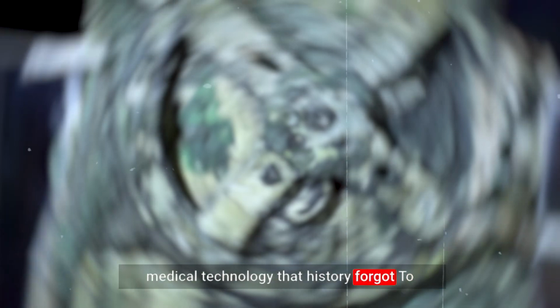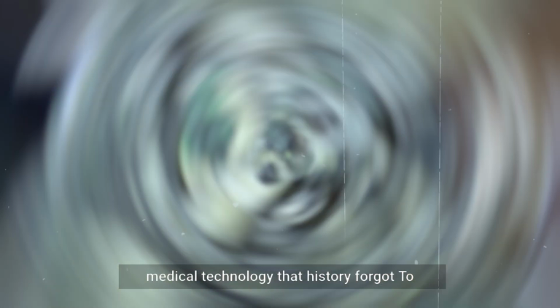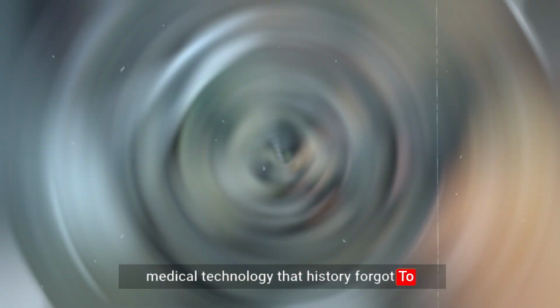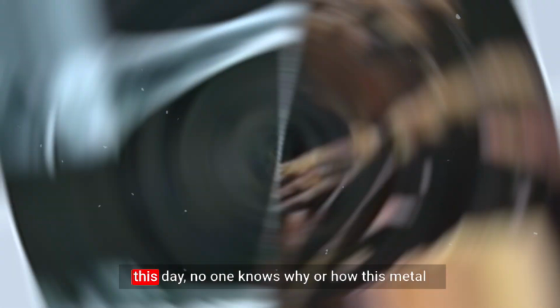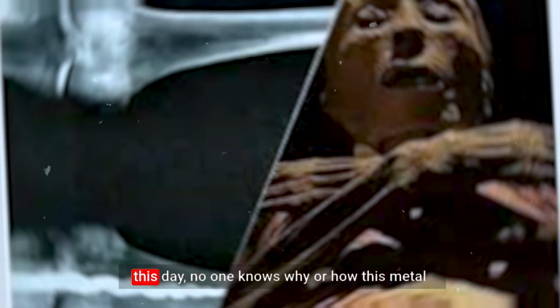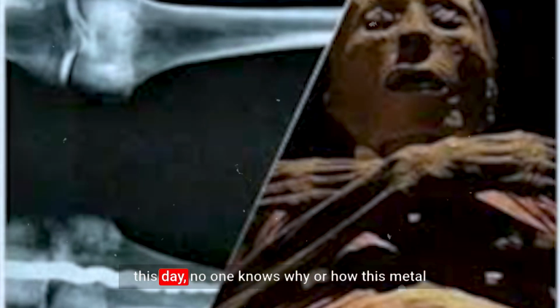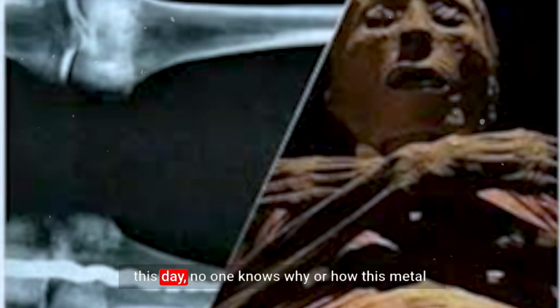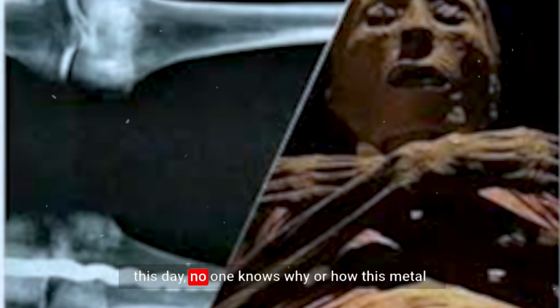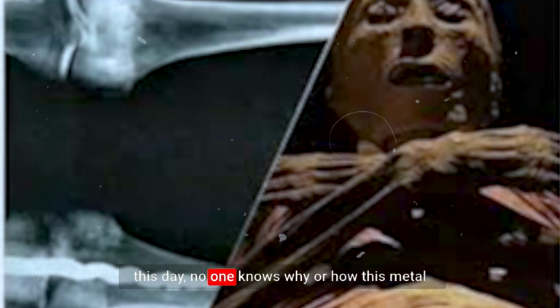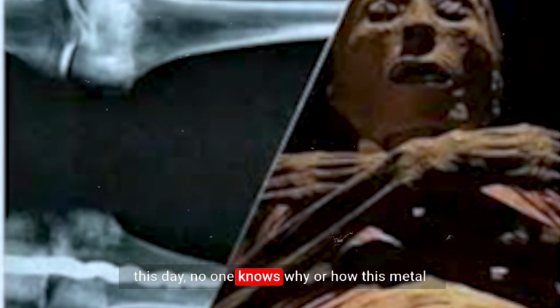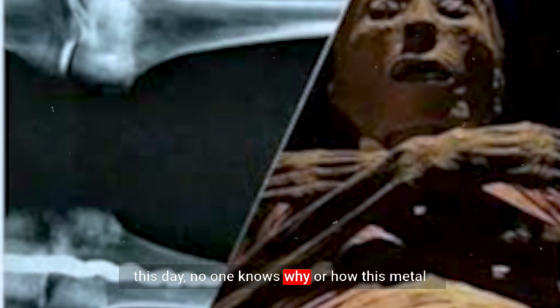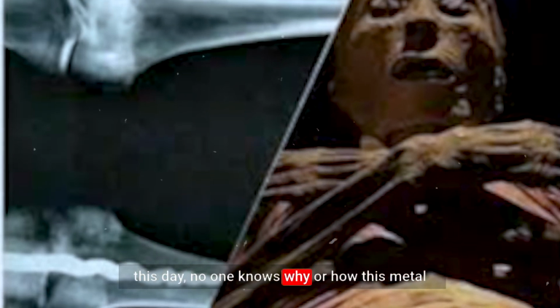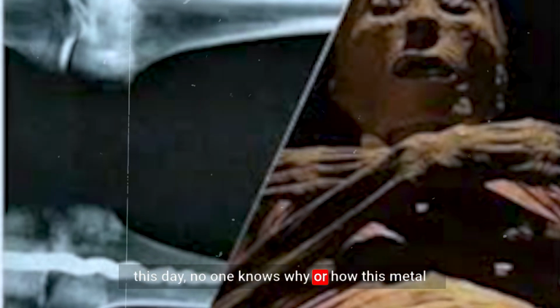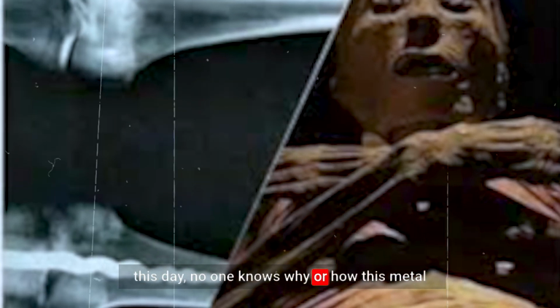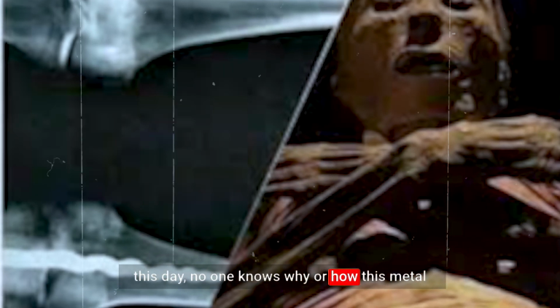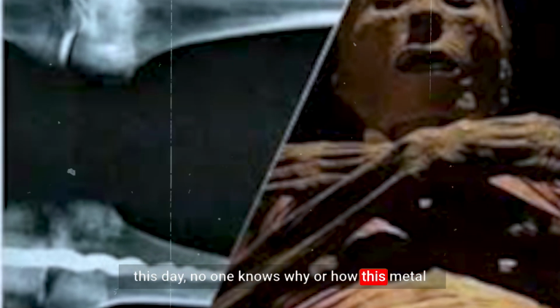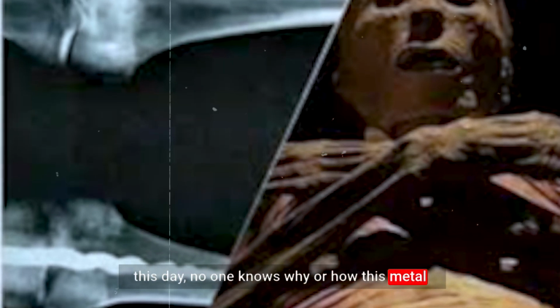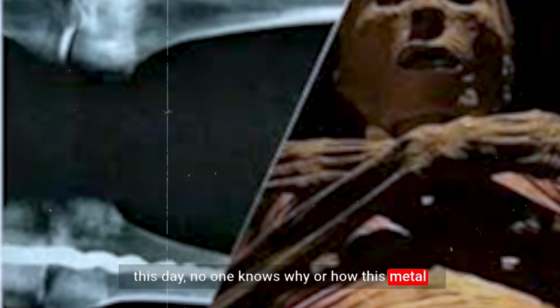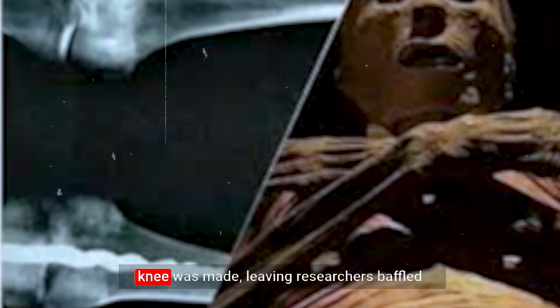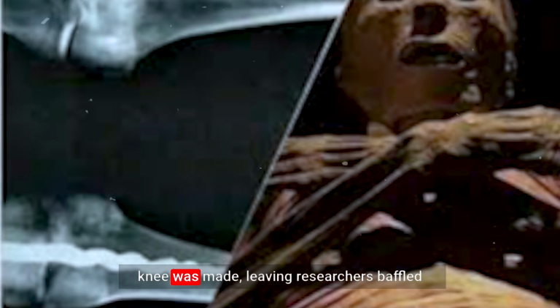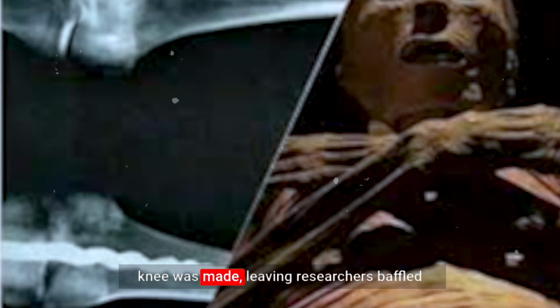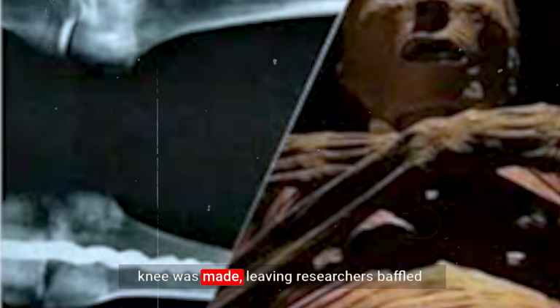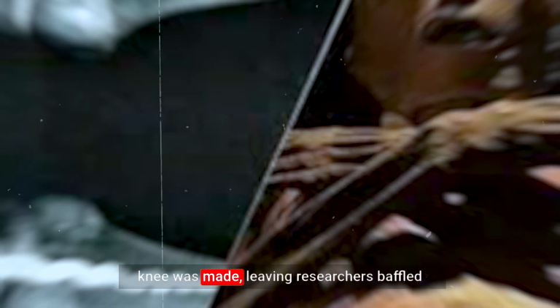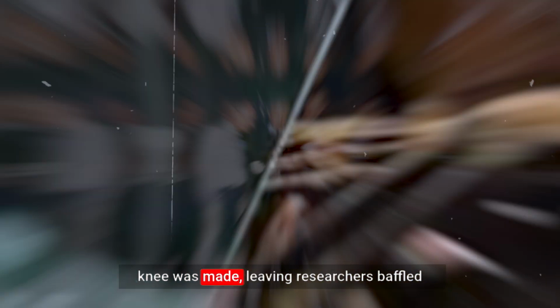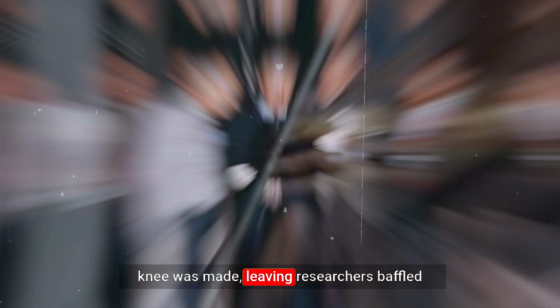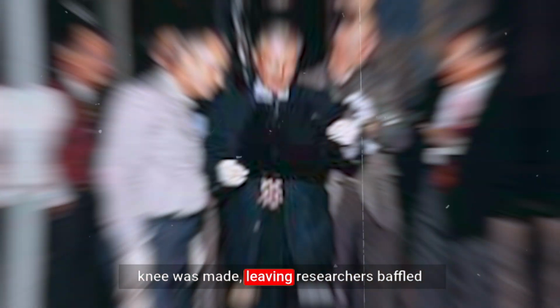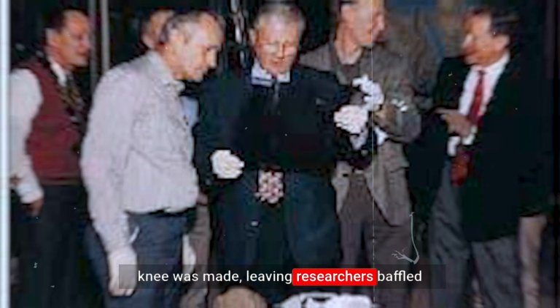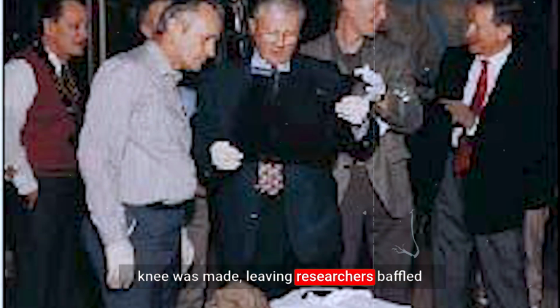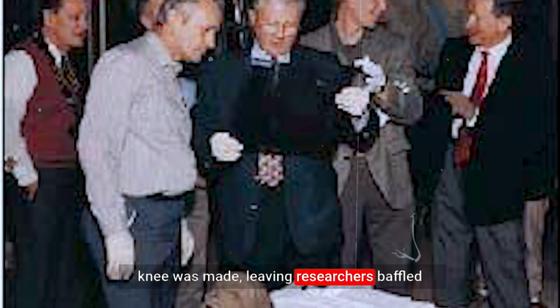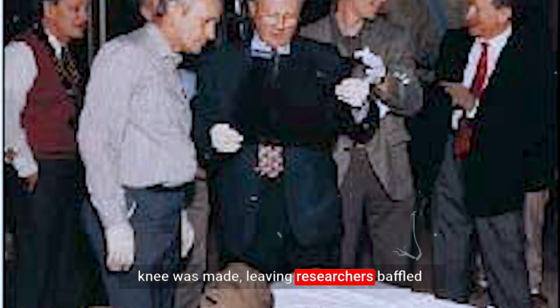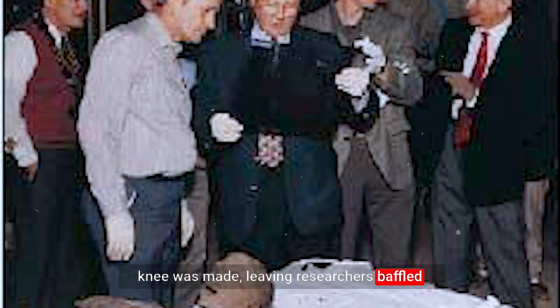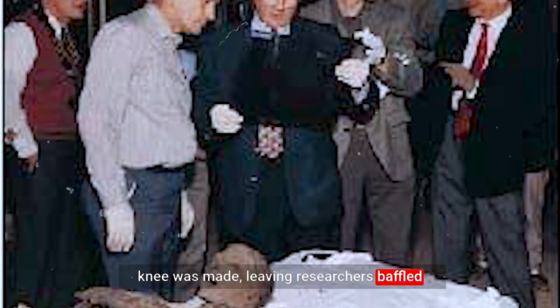To this day, no one knows why or how this metal knee was made, leaving researchers baffled and the history books open for revision.